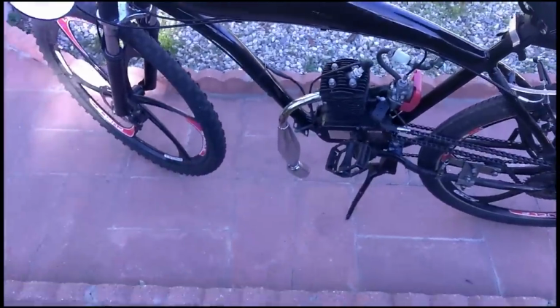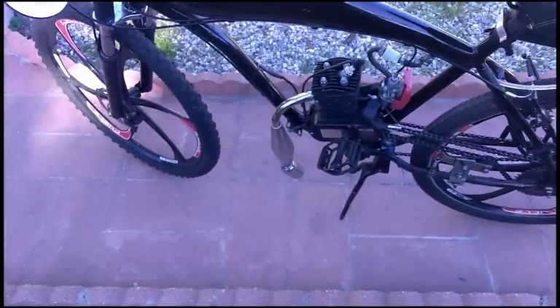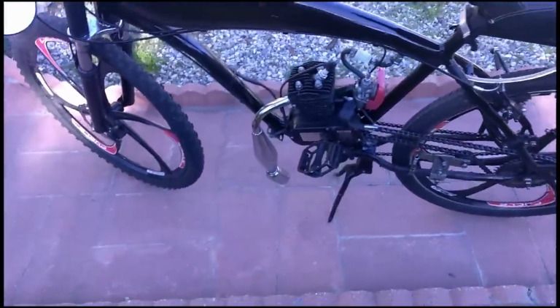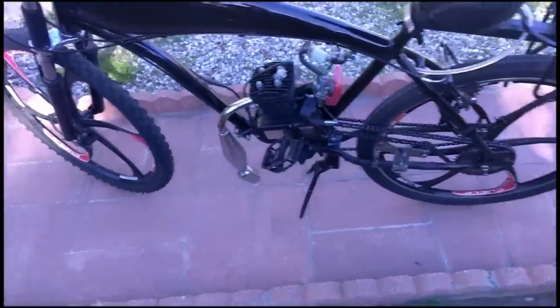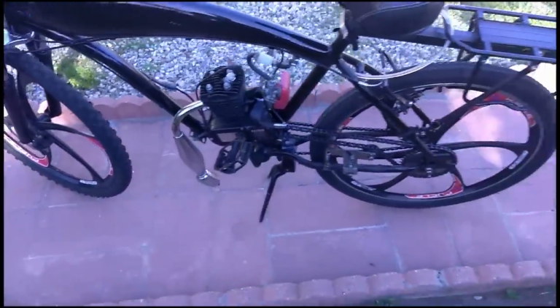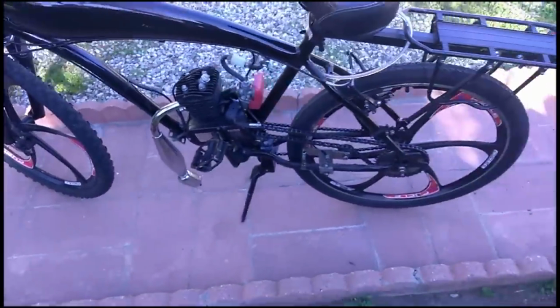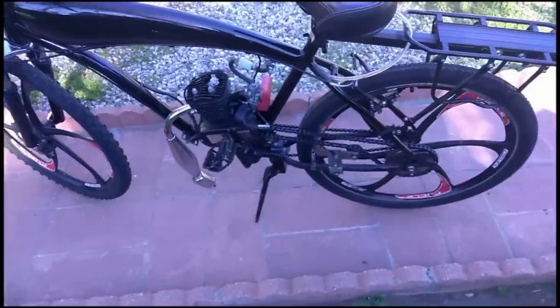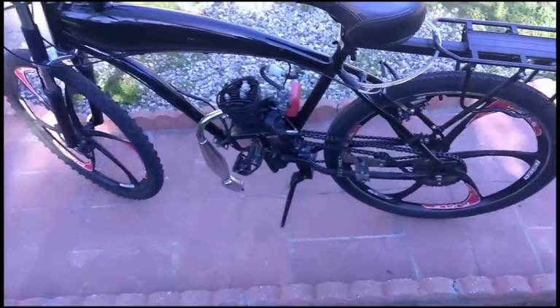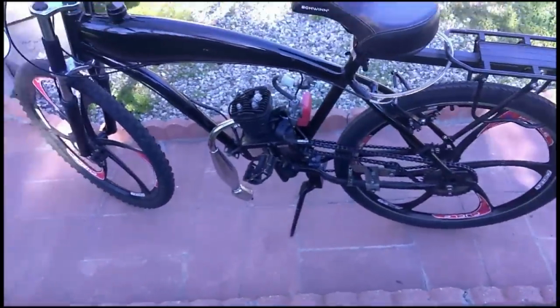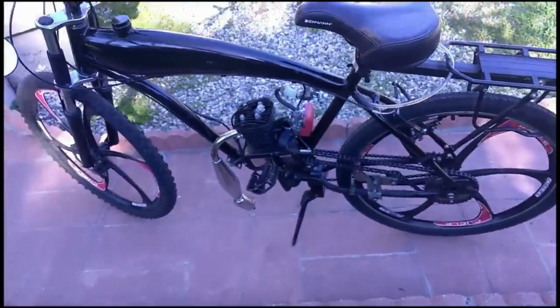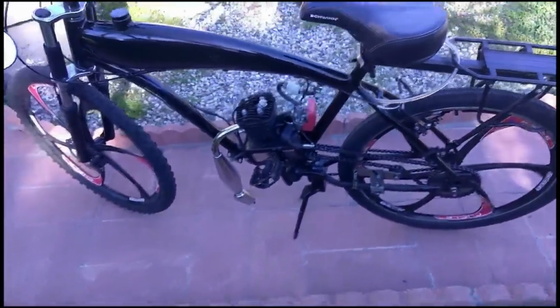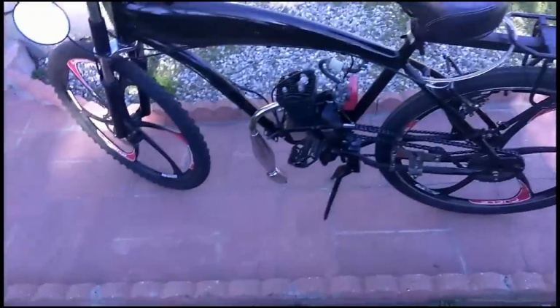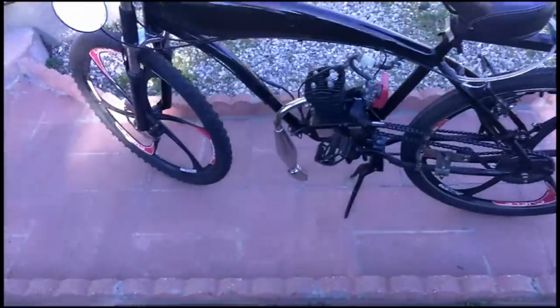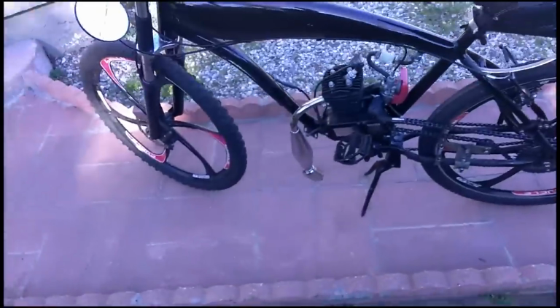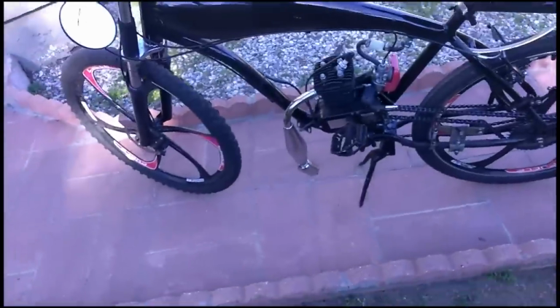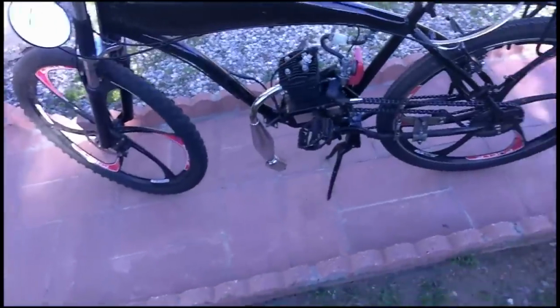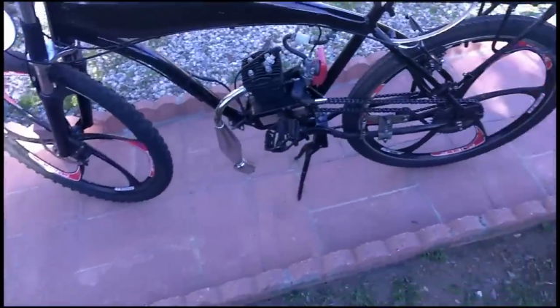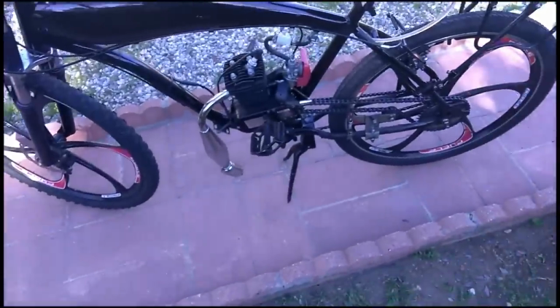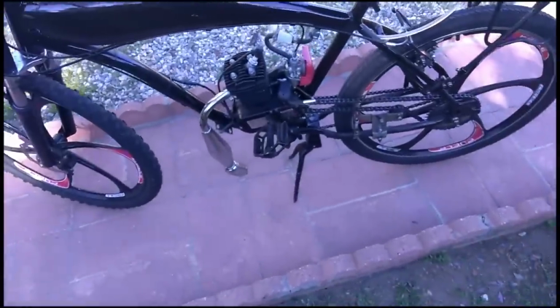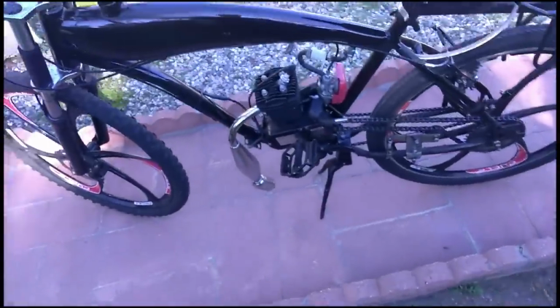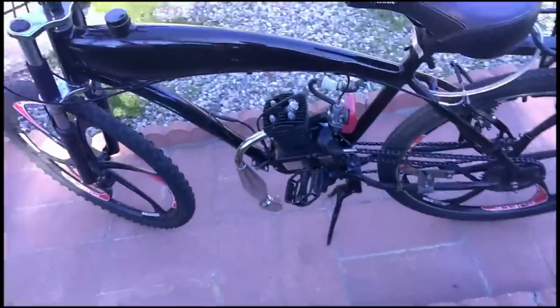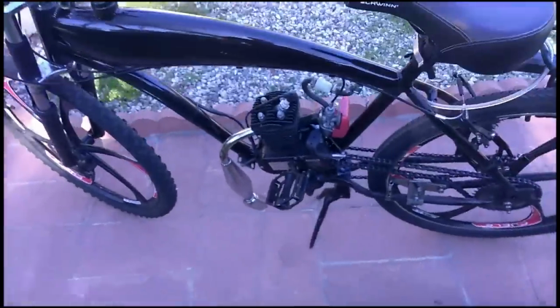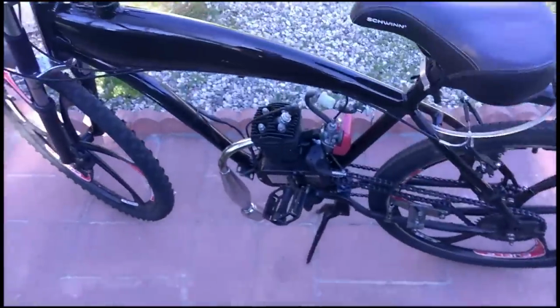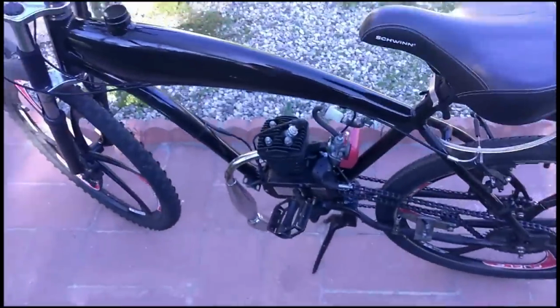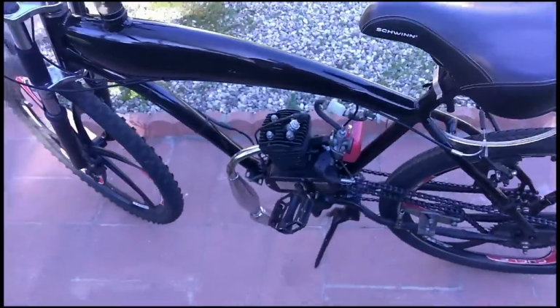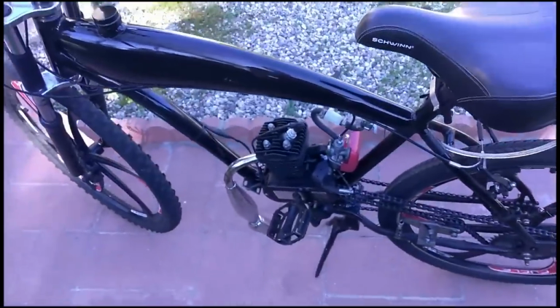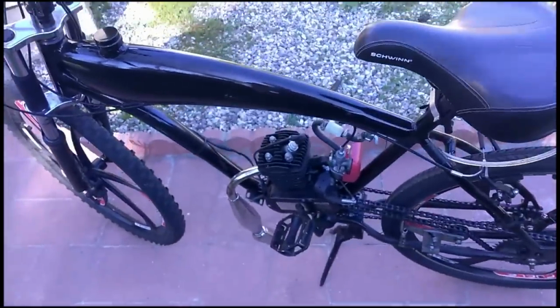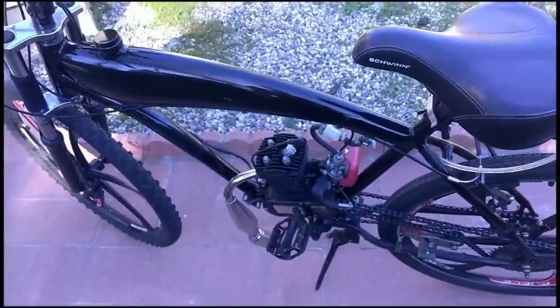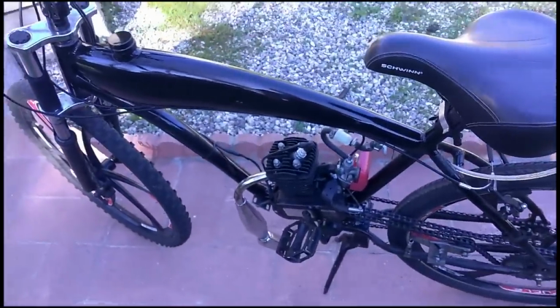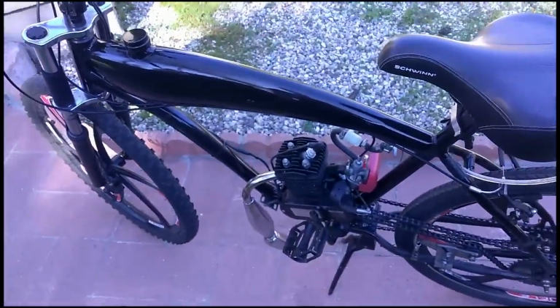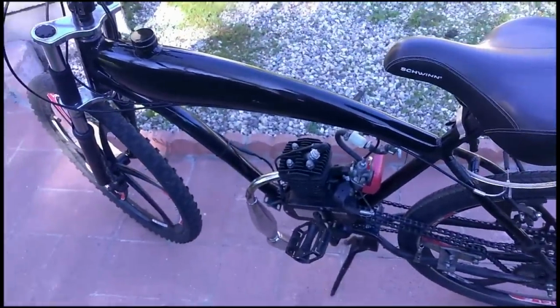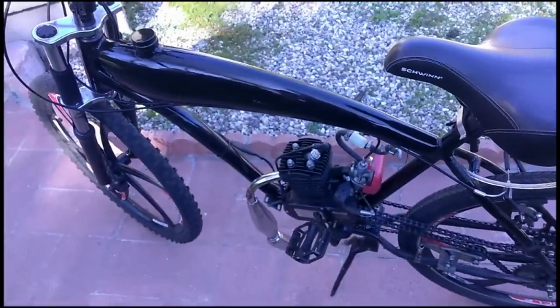So not exactly the best bicycle in the world, but not a bad motorized bike.